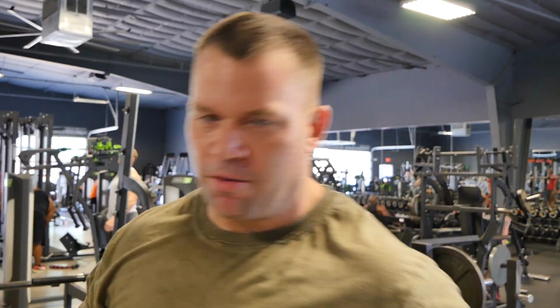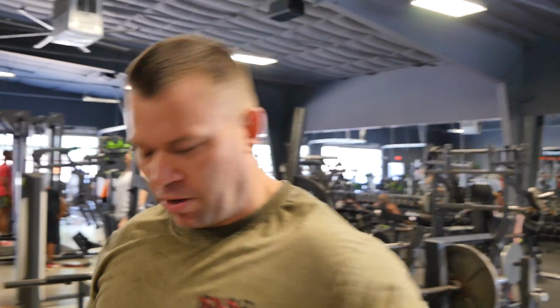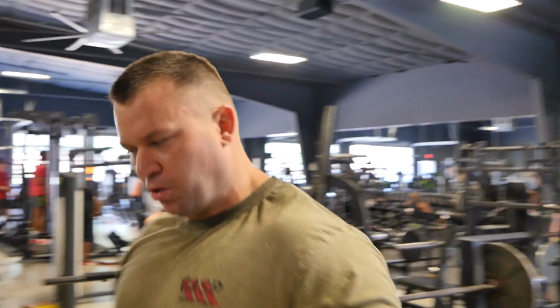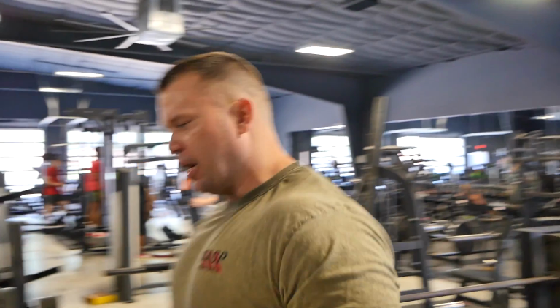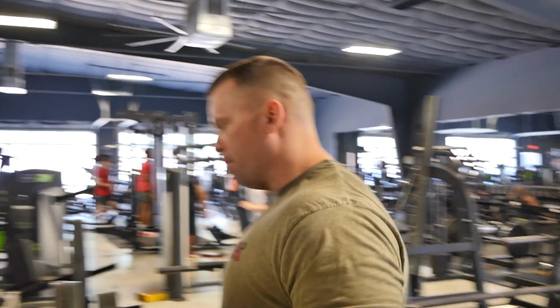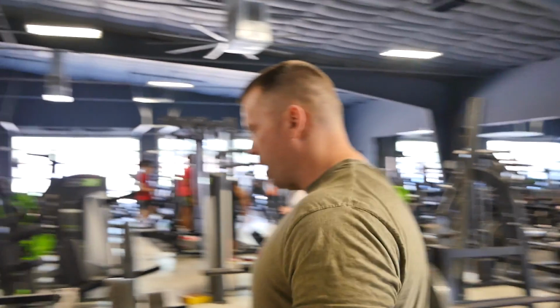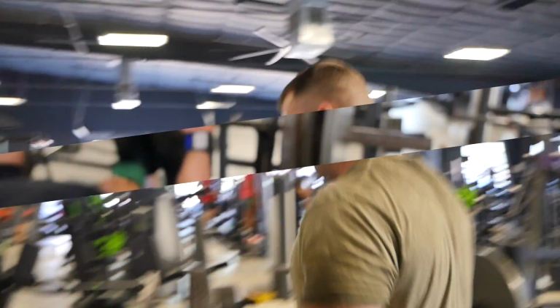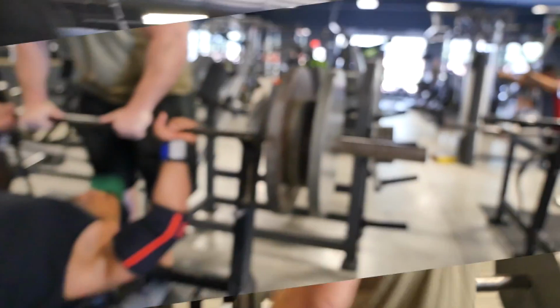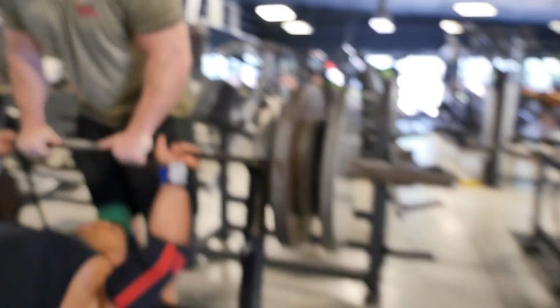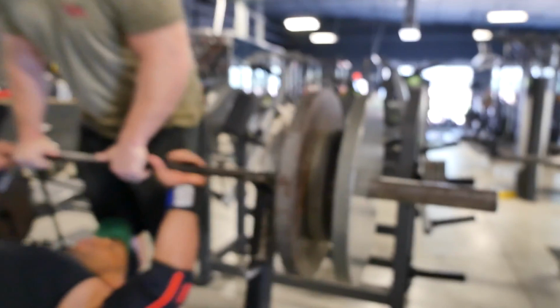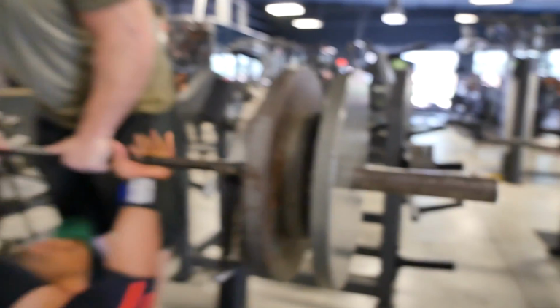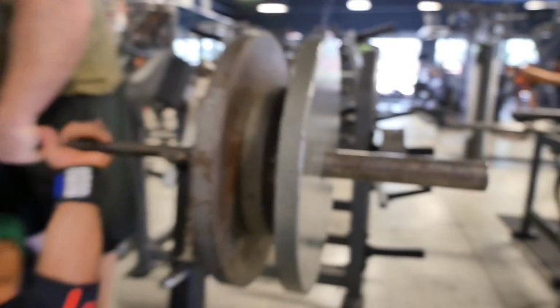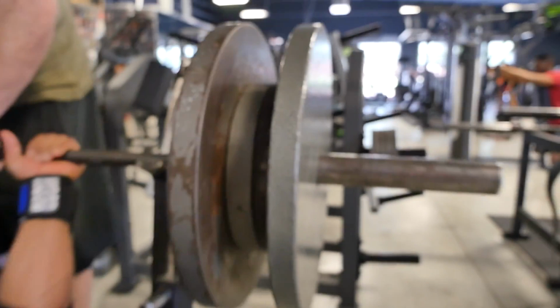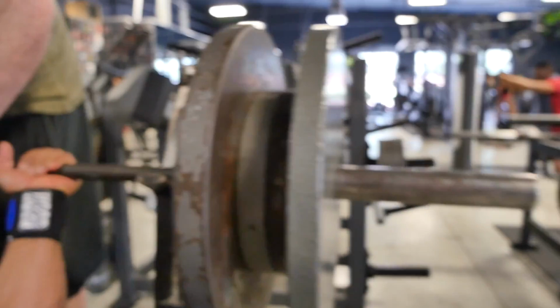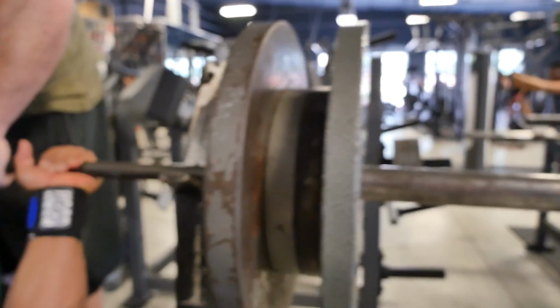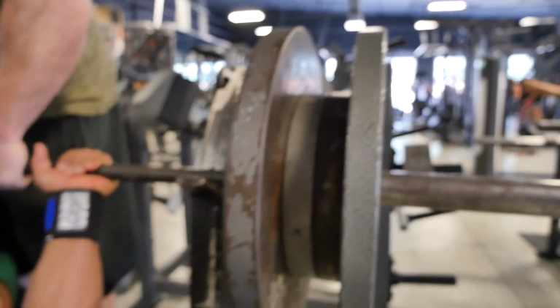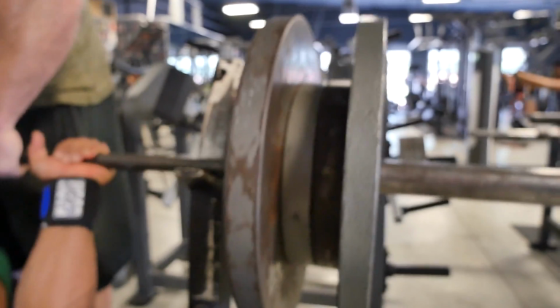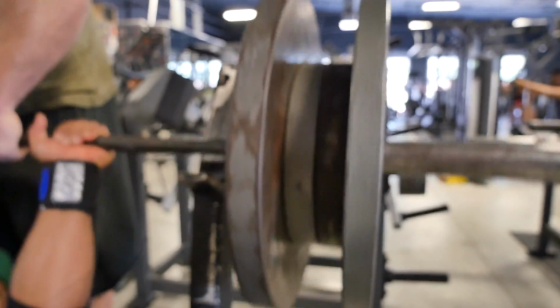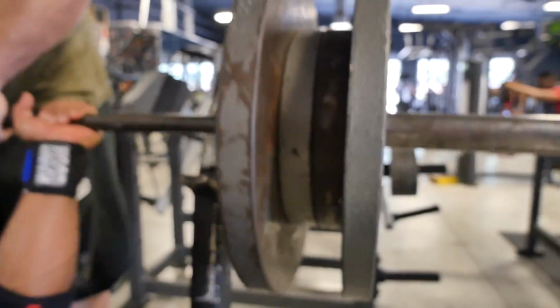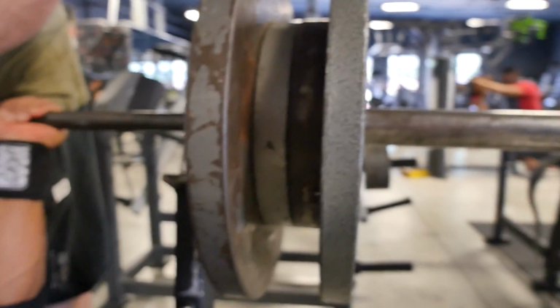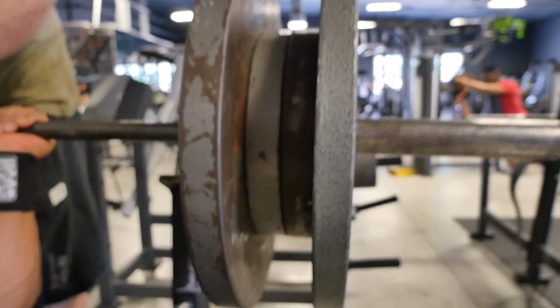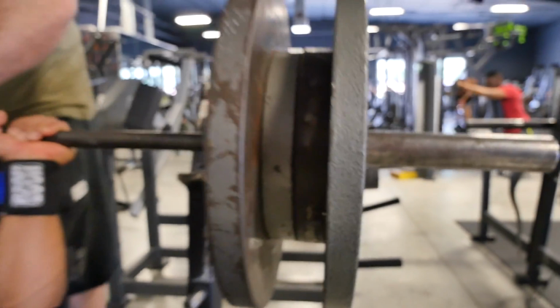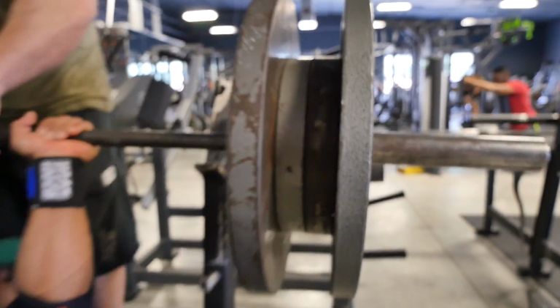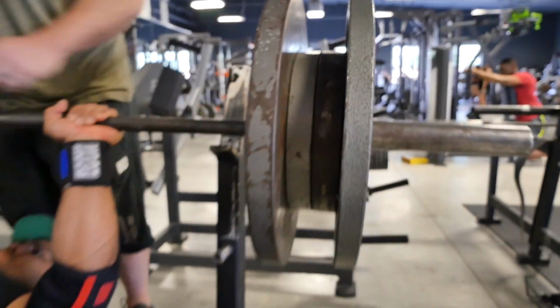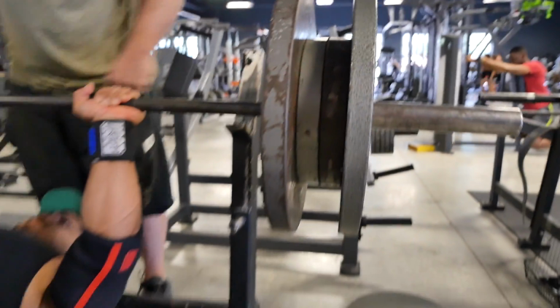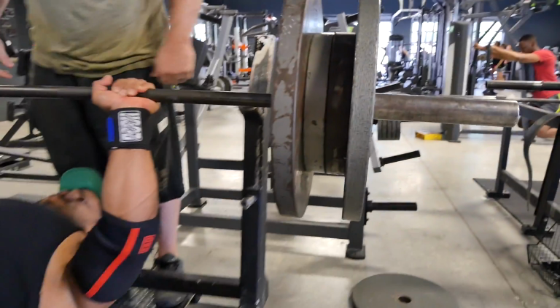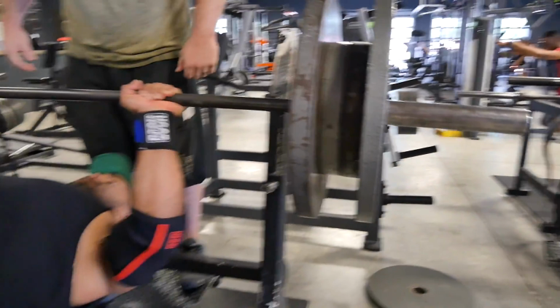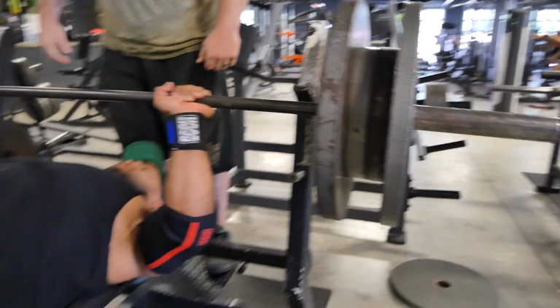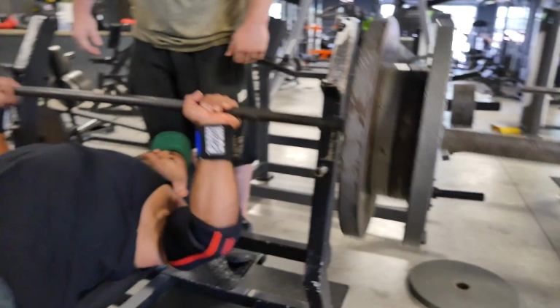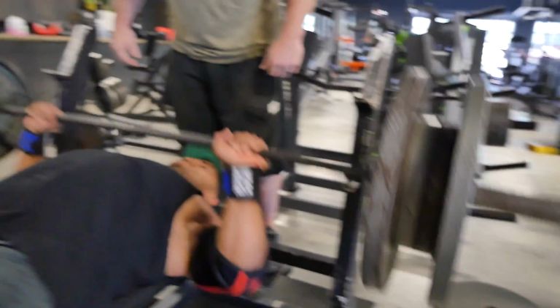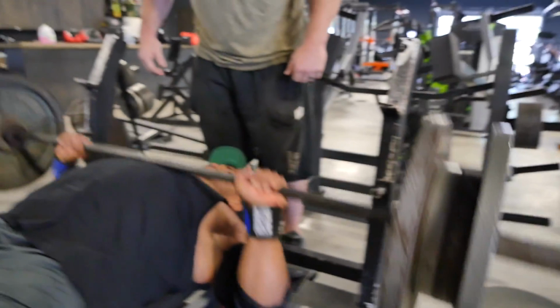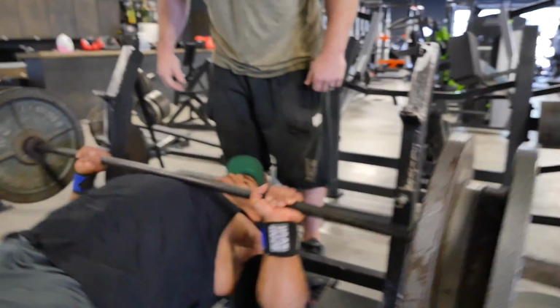We're going to do it again in a minute. Two. Here we go, come on. Boom.